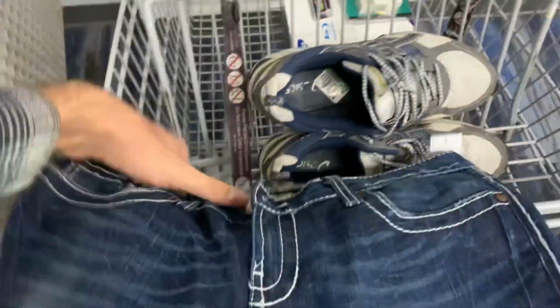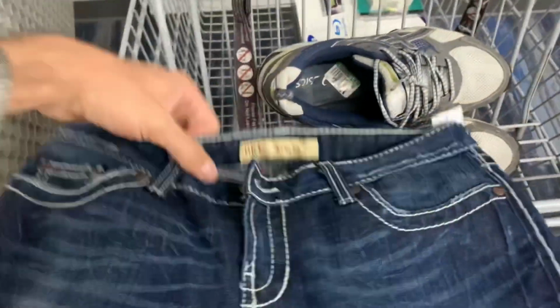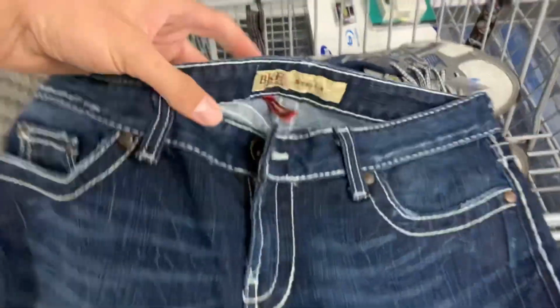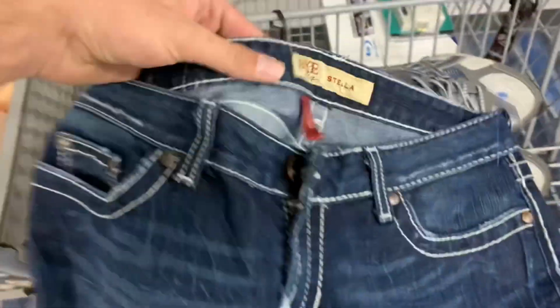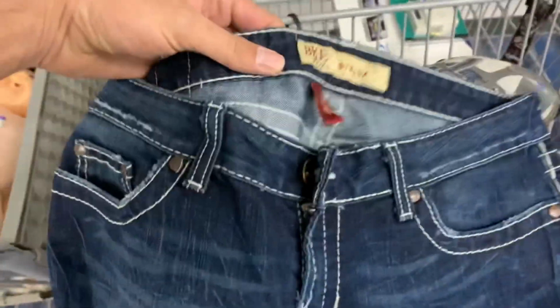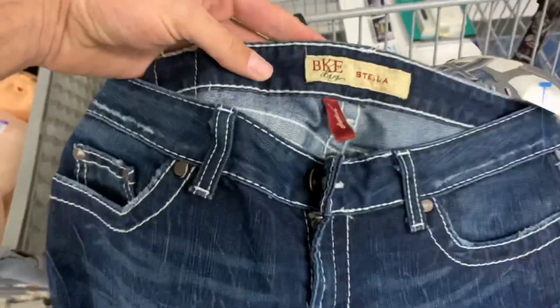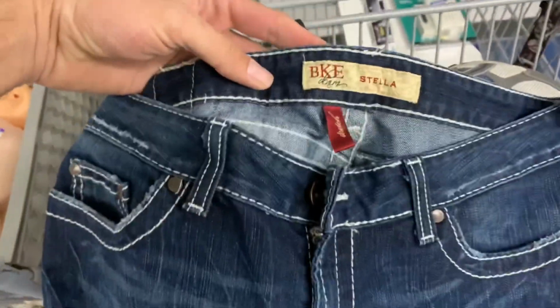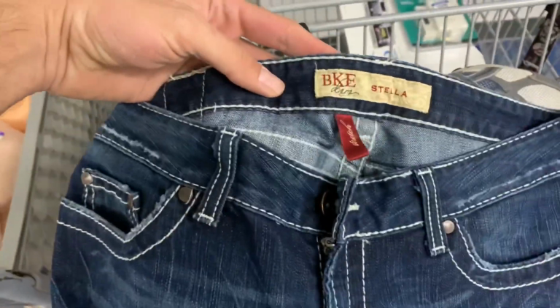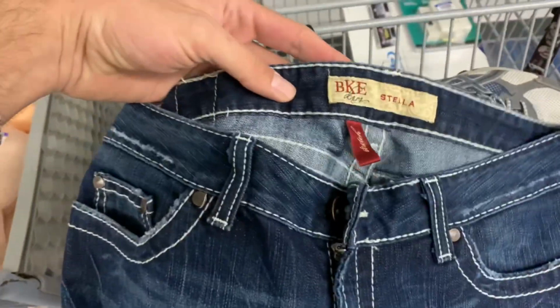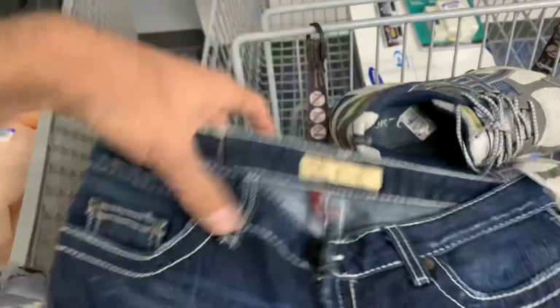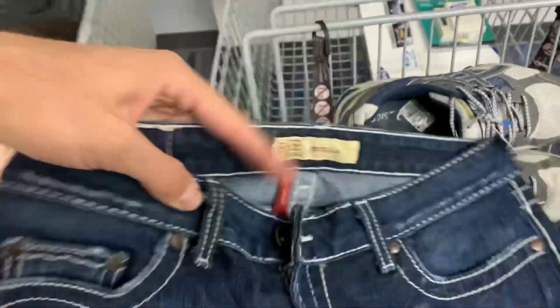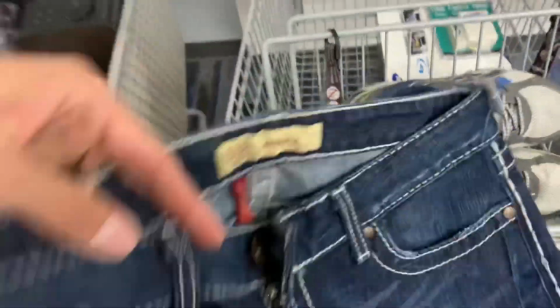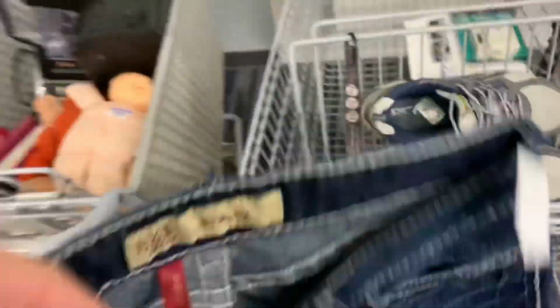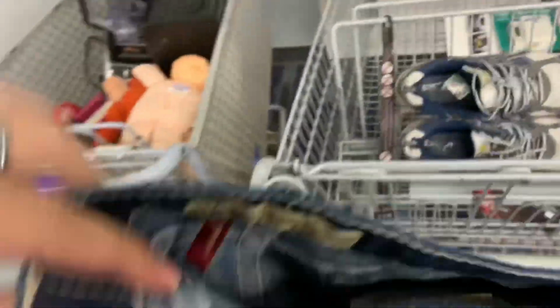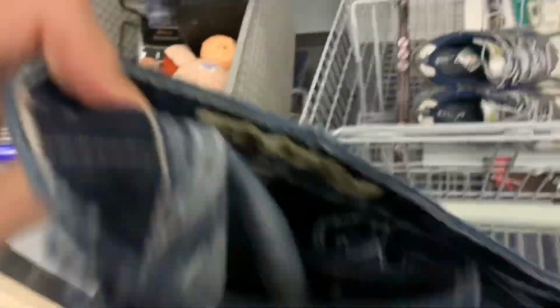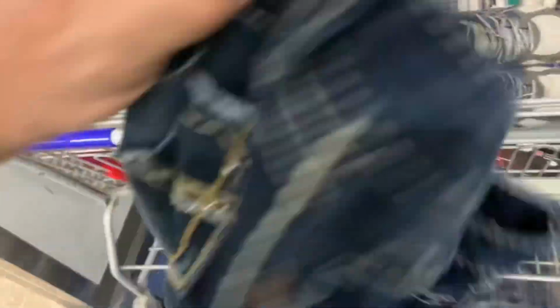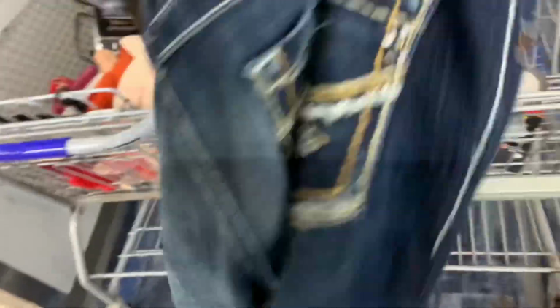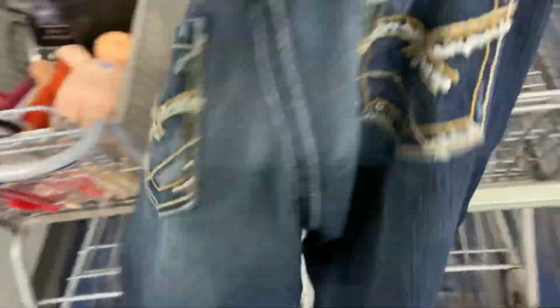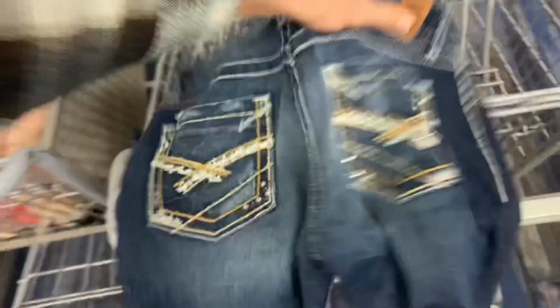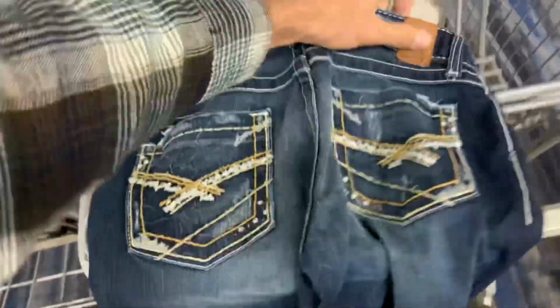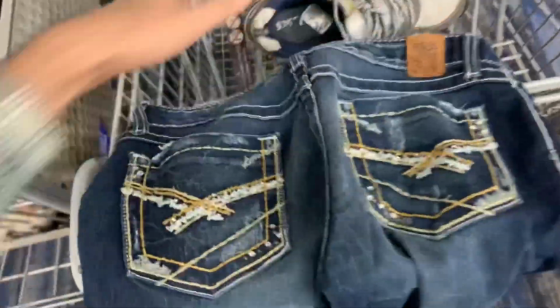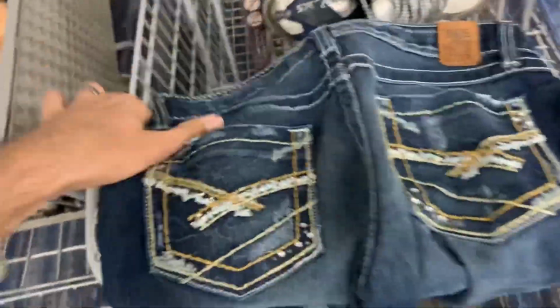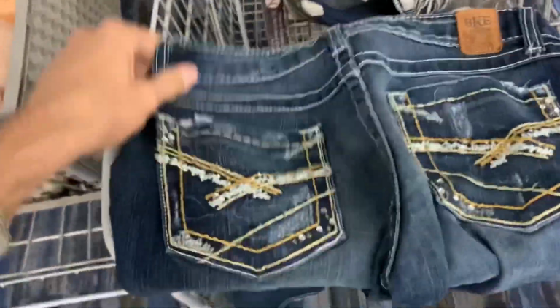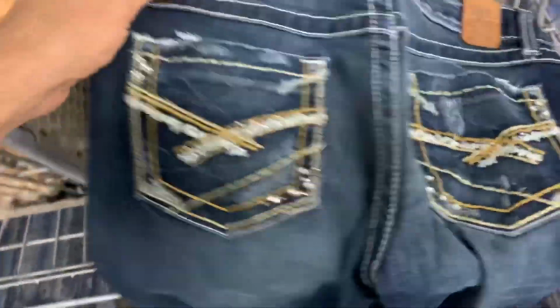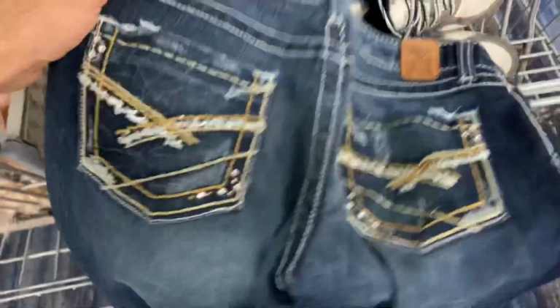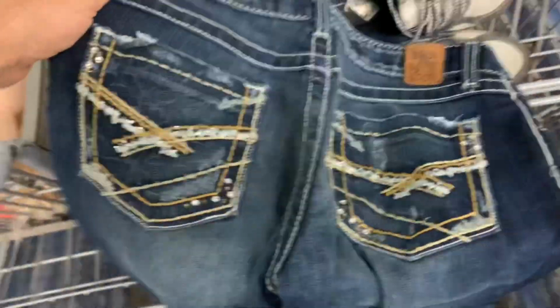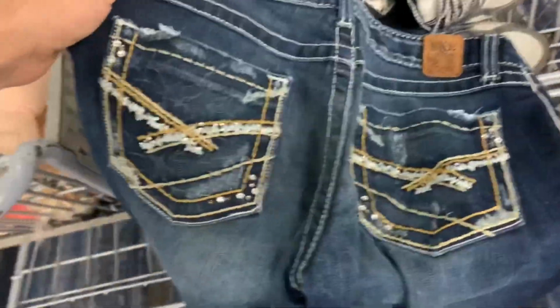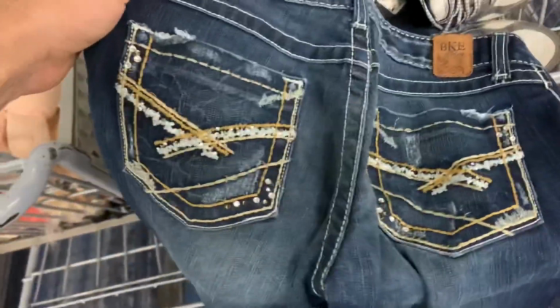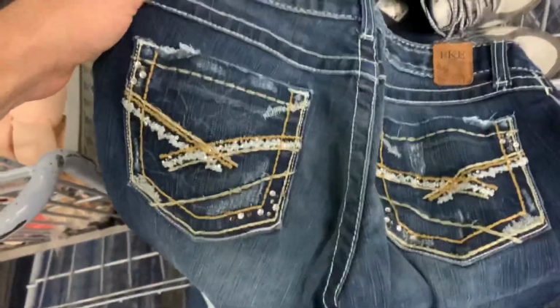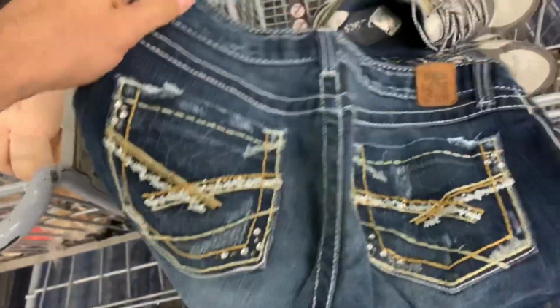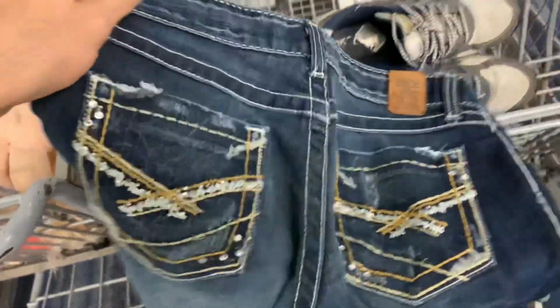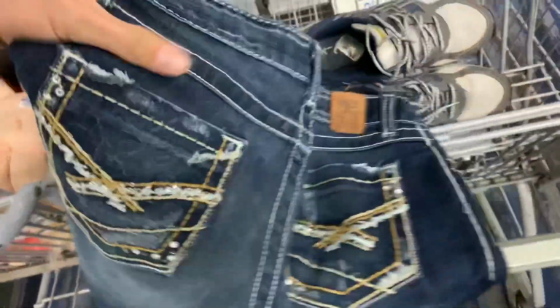I found another pair of Buckle jeans. I'm definitely going to keep these — they should sell for about forty dollars with free shipping, and they want four ninety-nine for them.